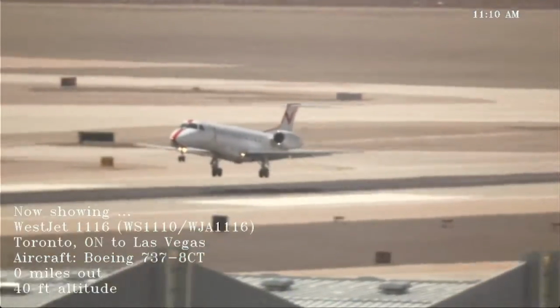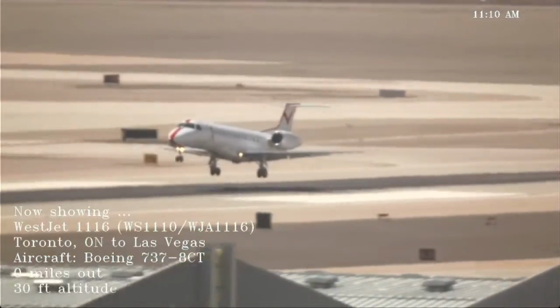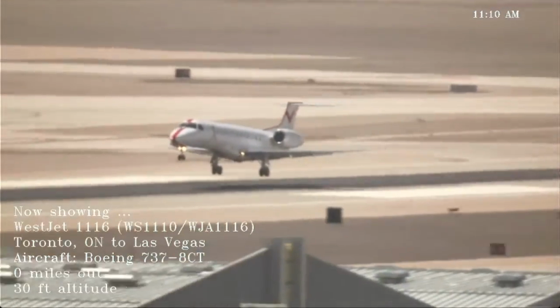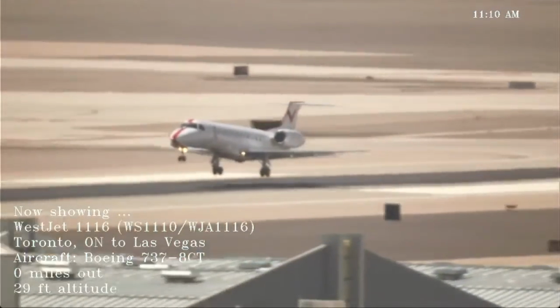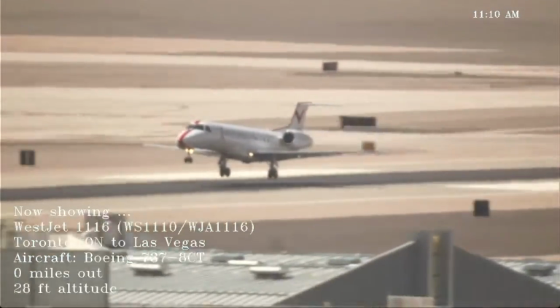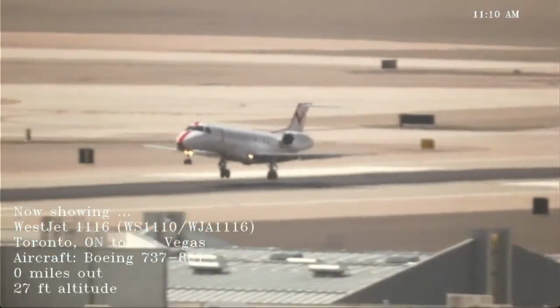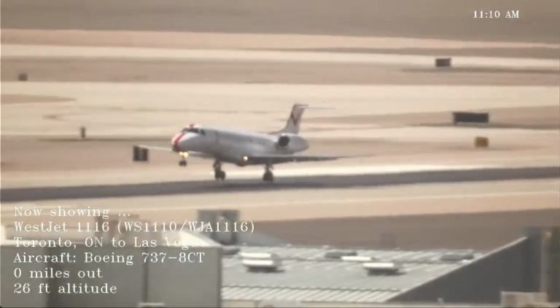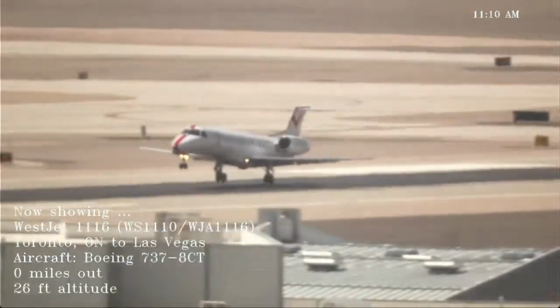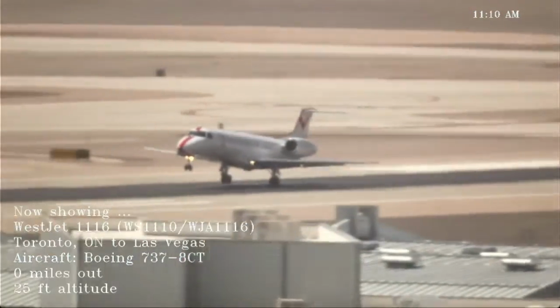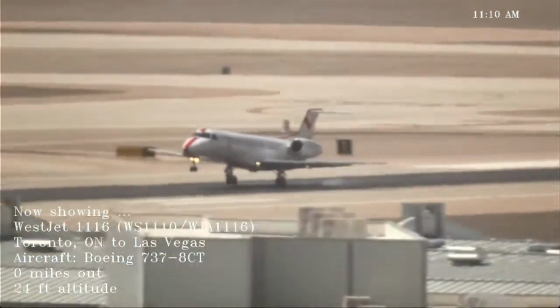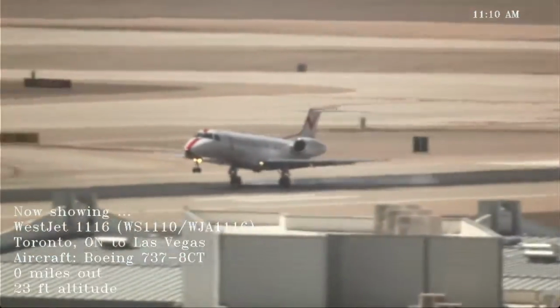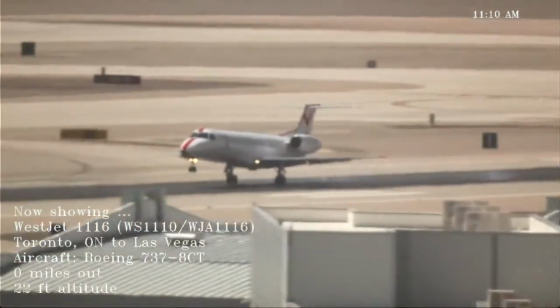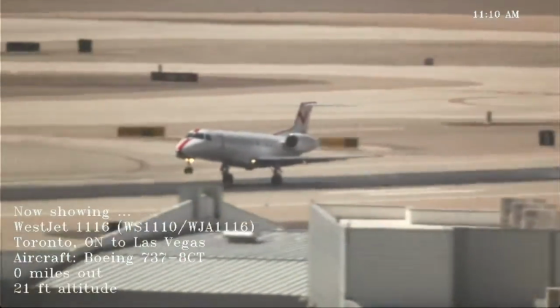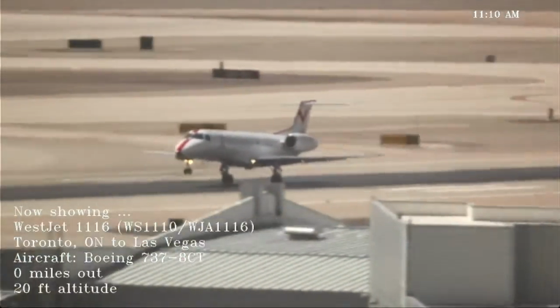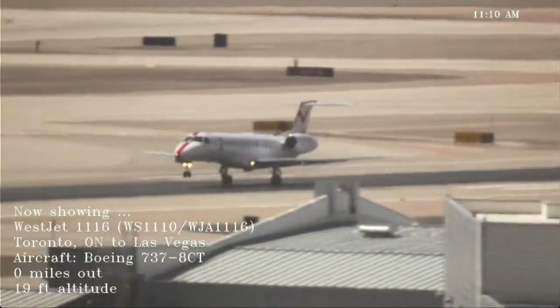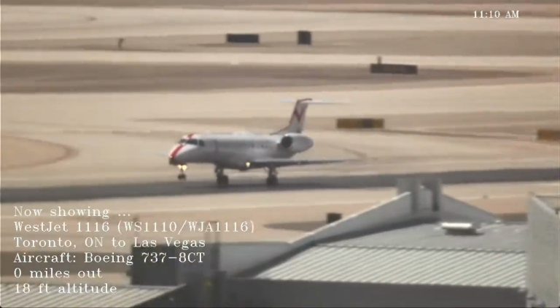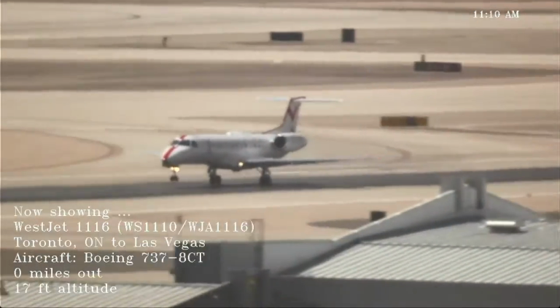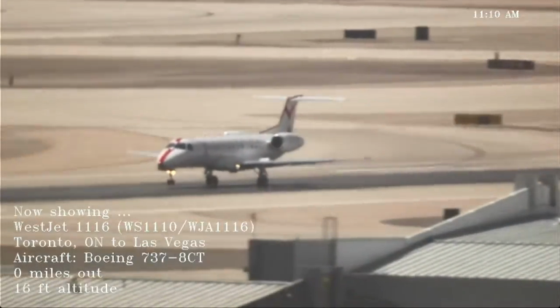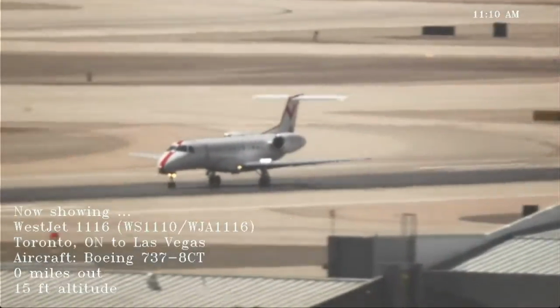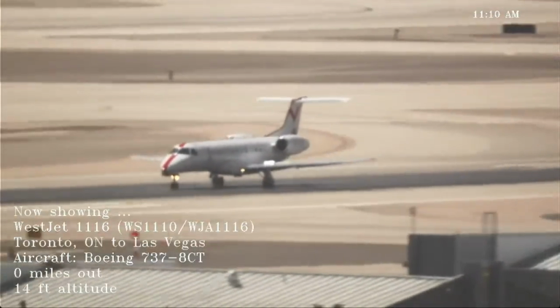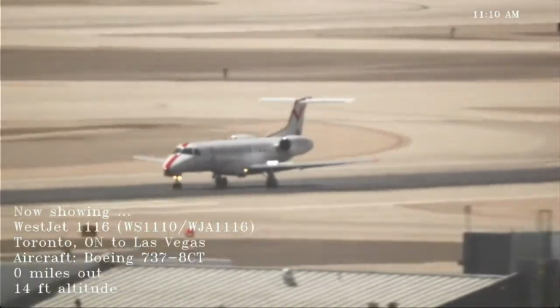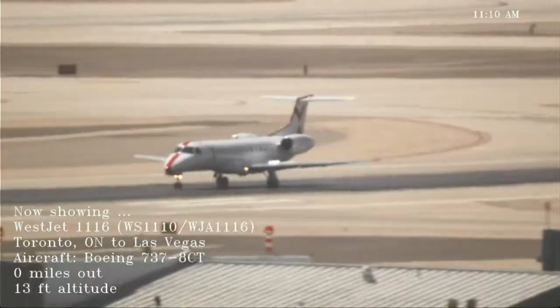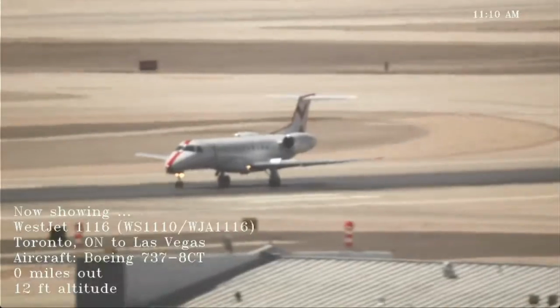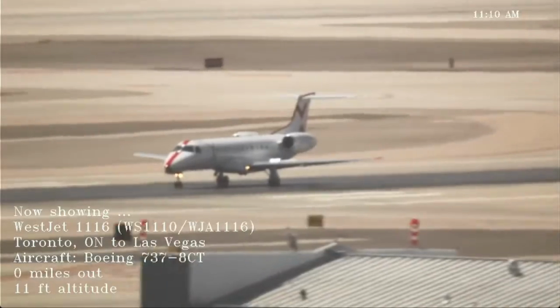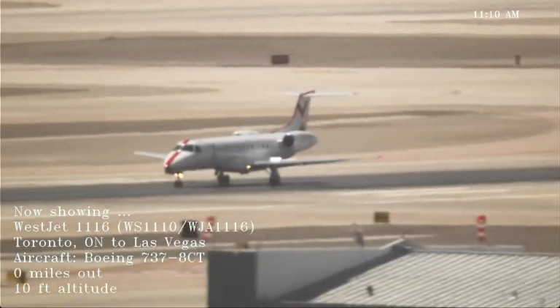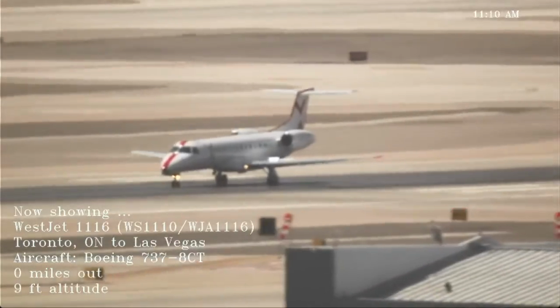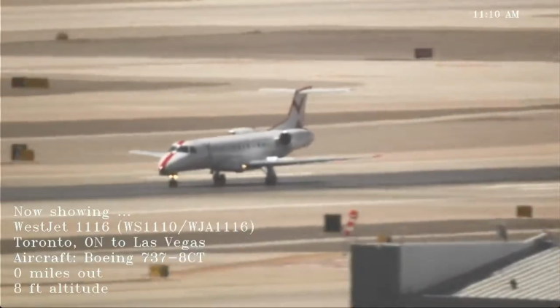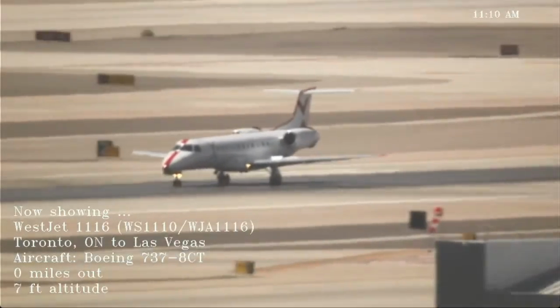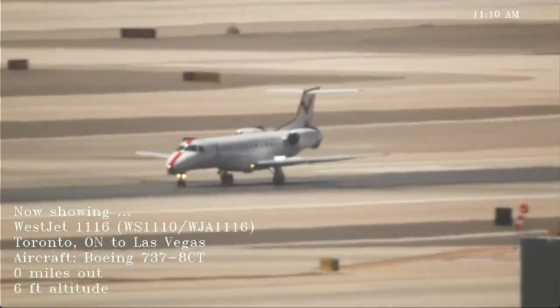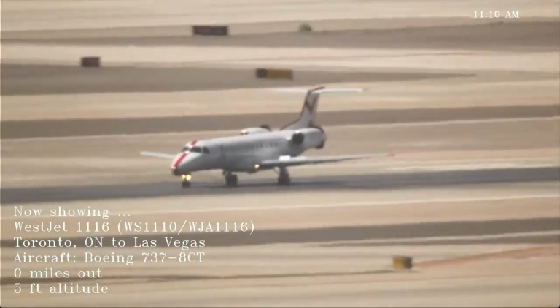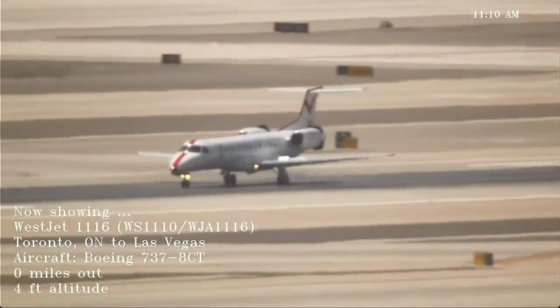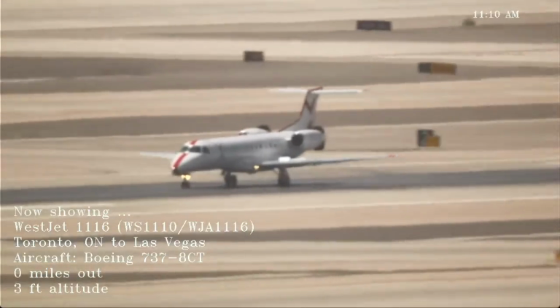Southwest 2910, long figures turn 8 left at Alpha 8, line up for 8. Line up for 8, 8 left at Alpha 8, Southwest 2910.